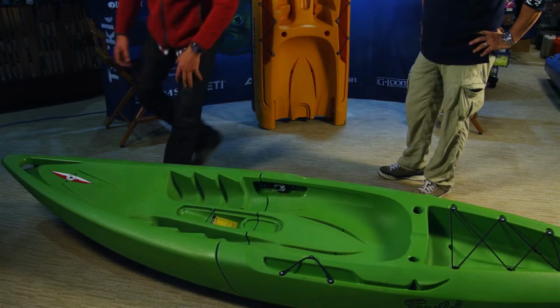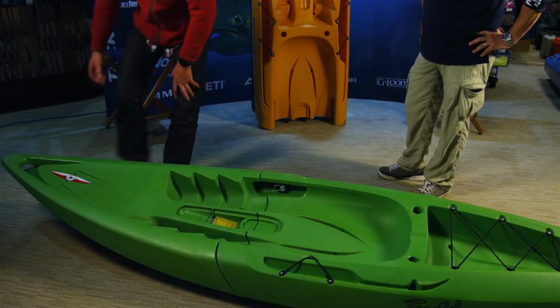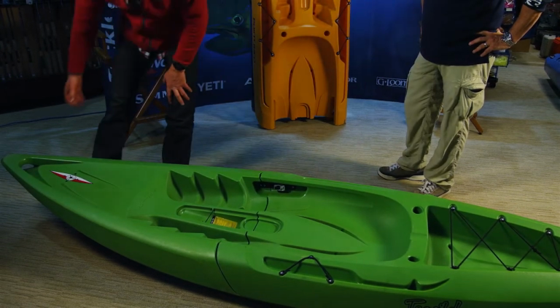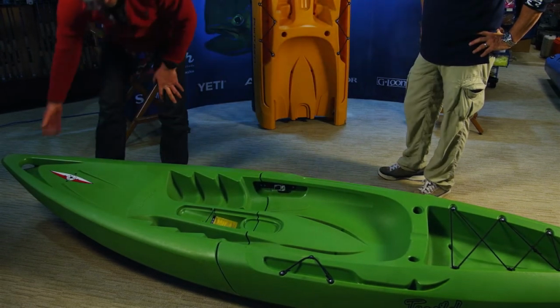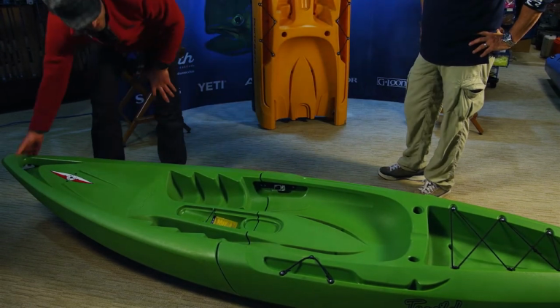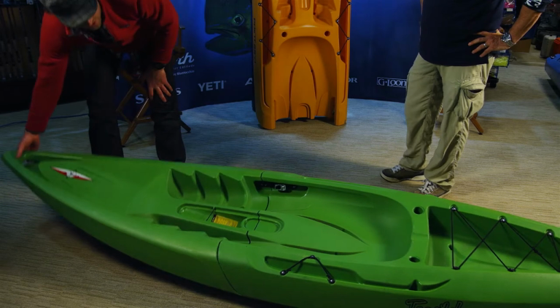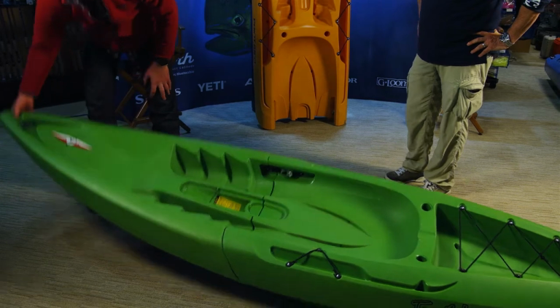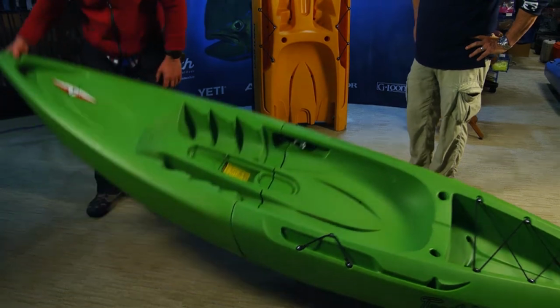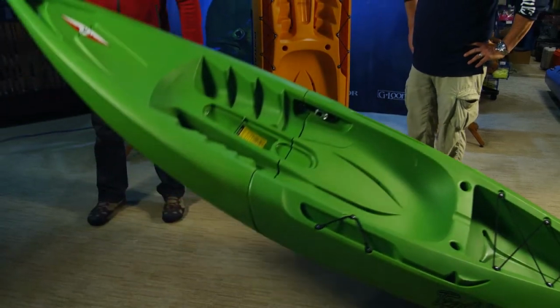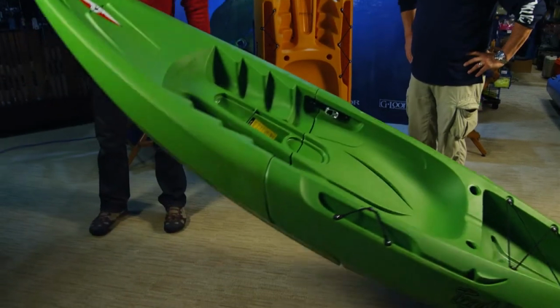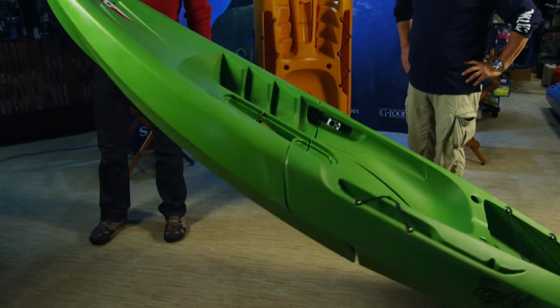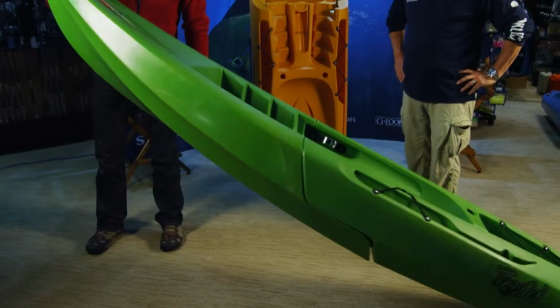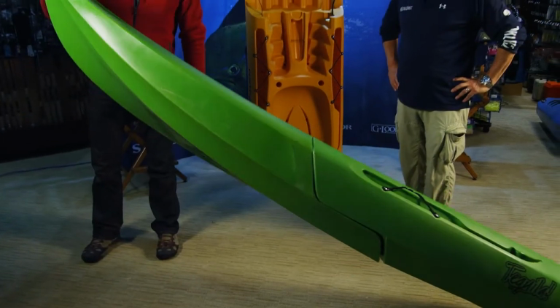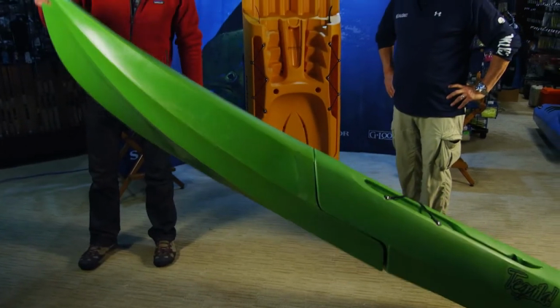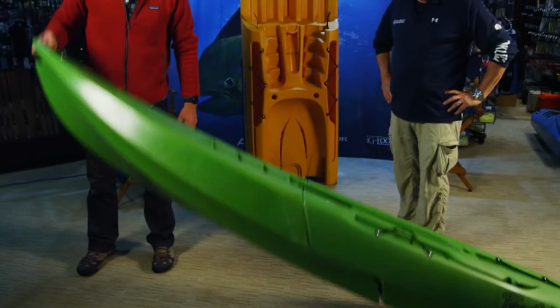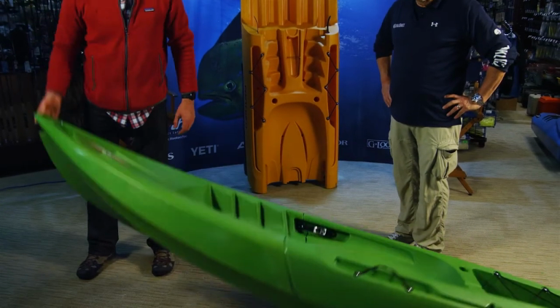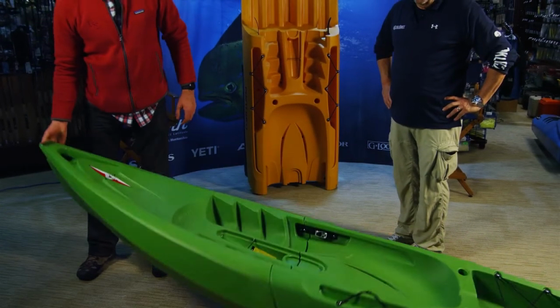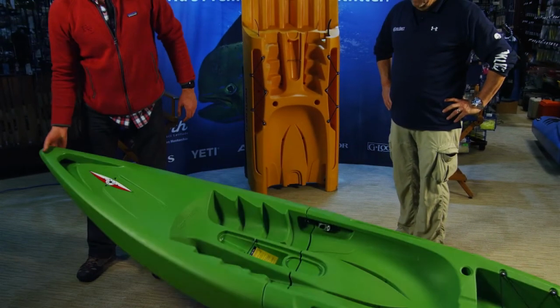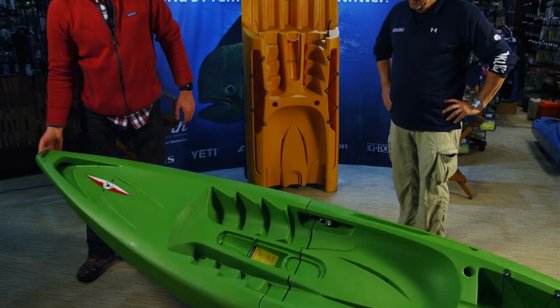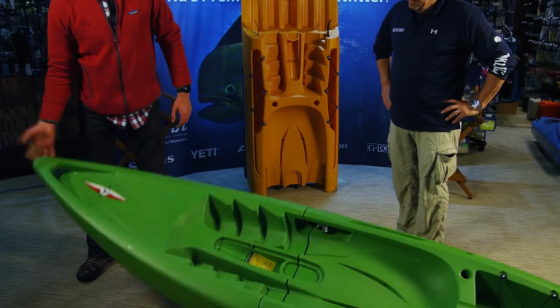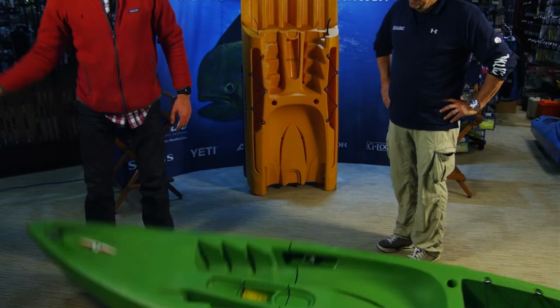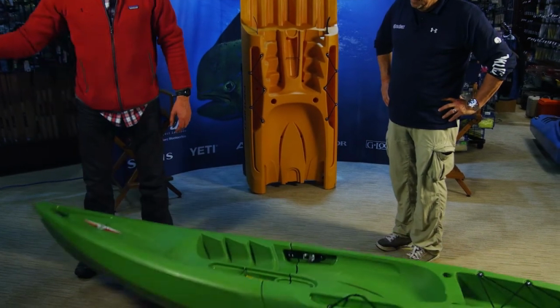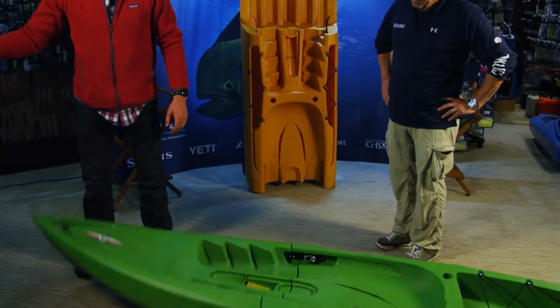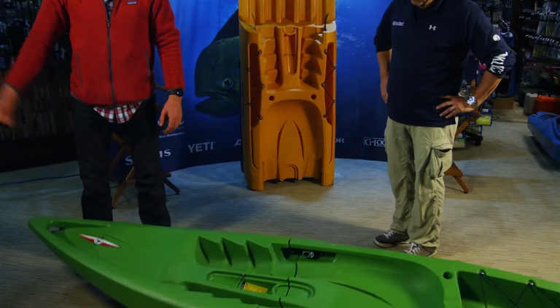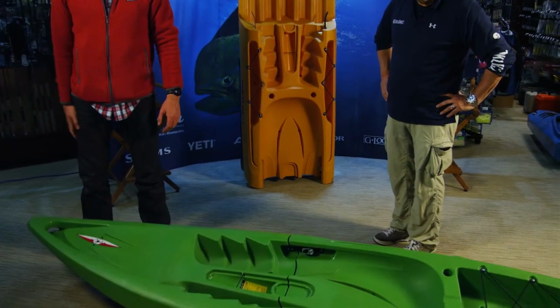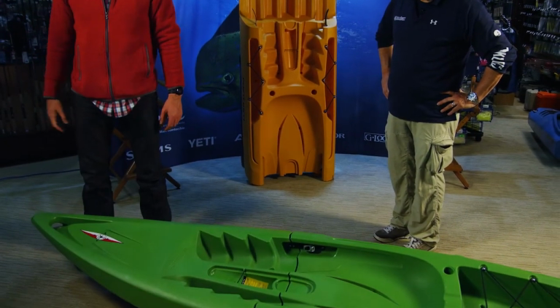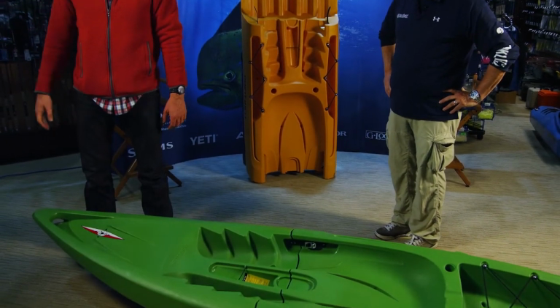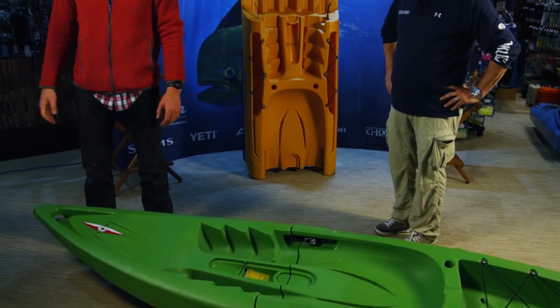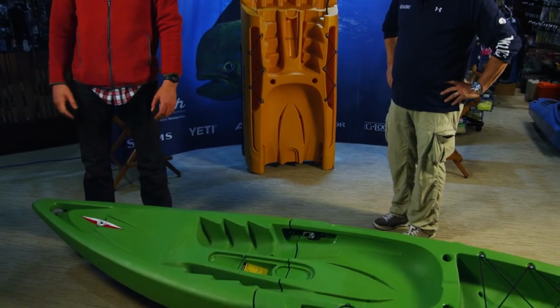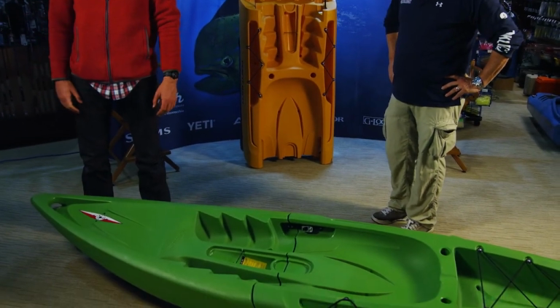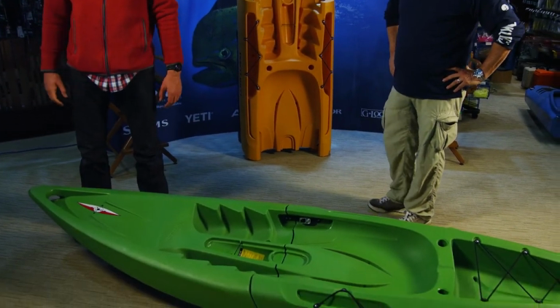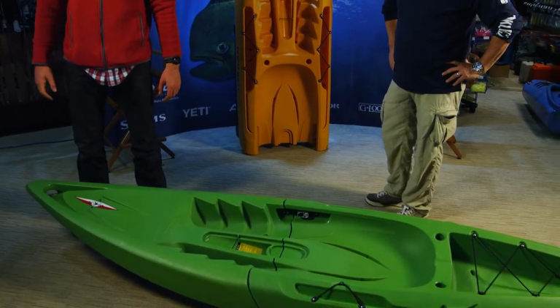Once there are no clicks left, you know the boat is as tight as it will get. I'll lift it up just to show you it's a tight joint — you can even drop it. The boat's complete.